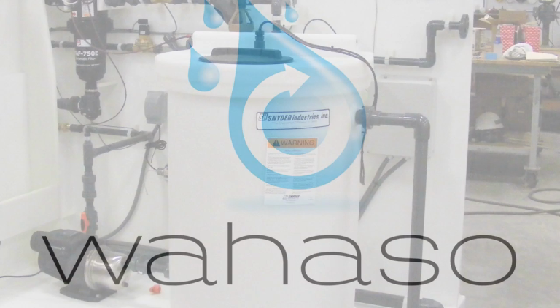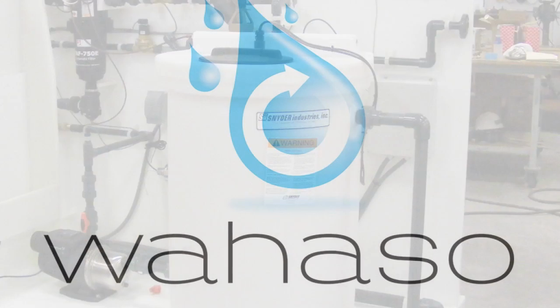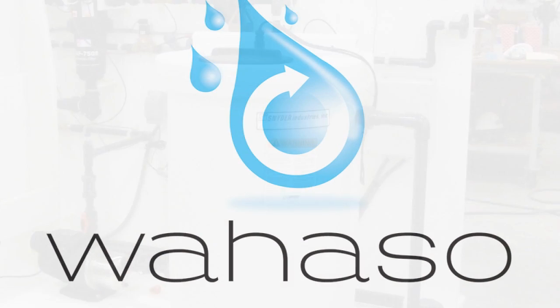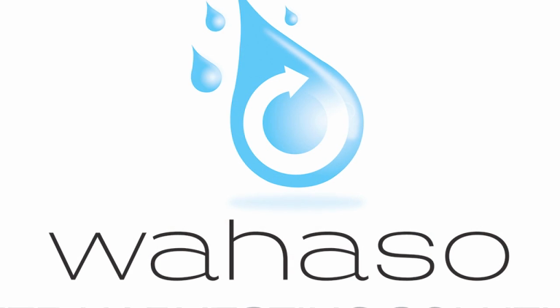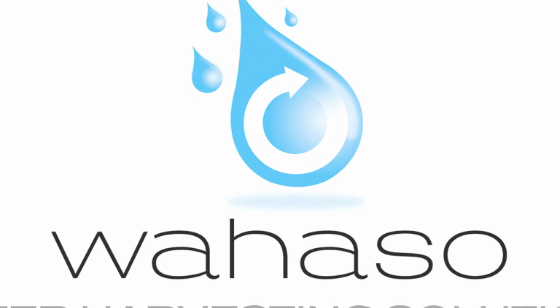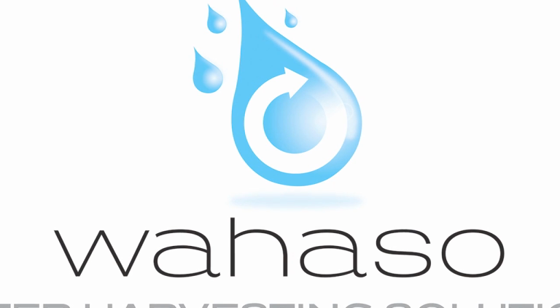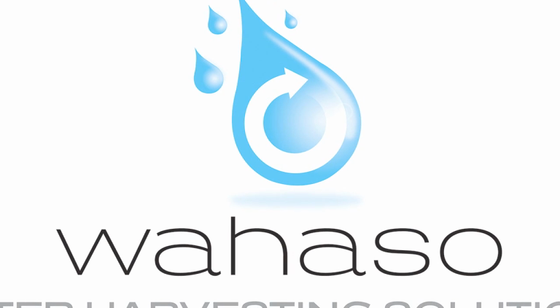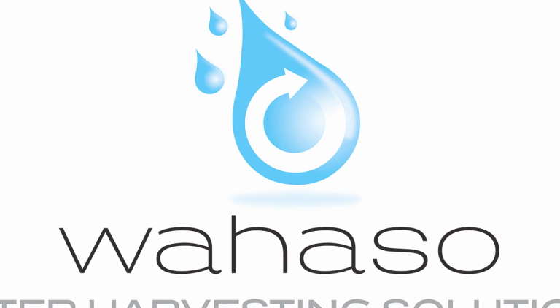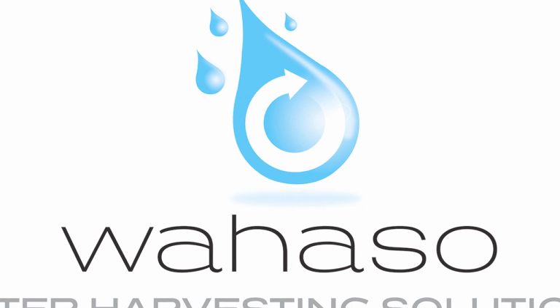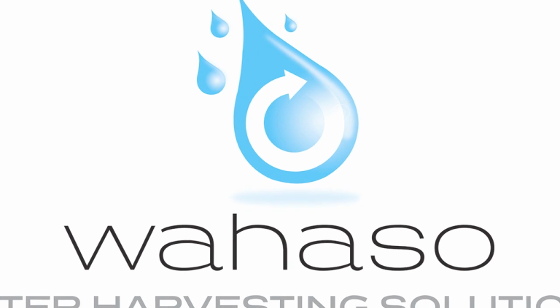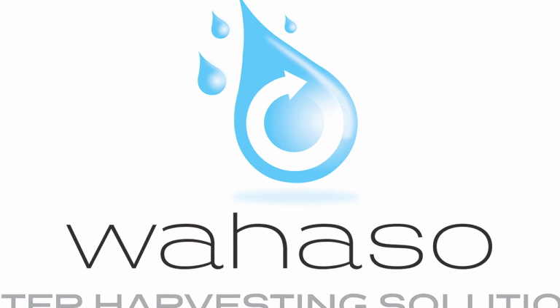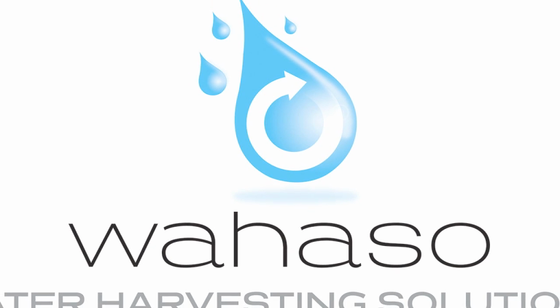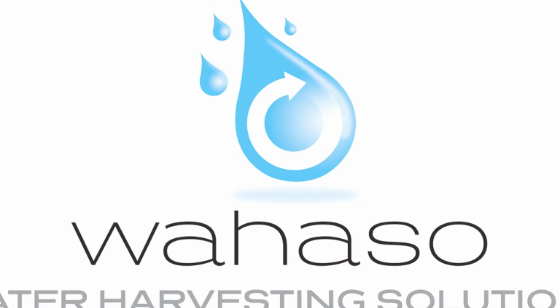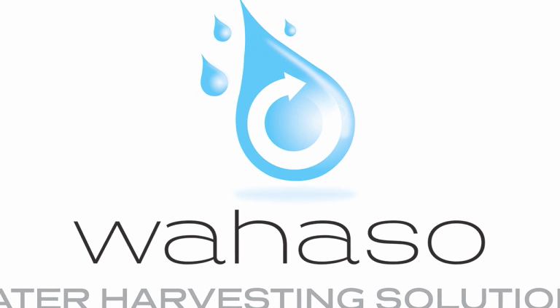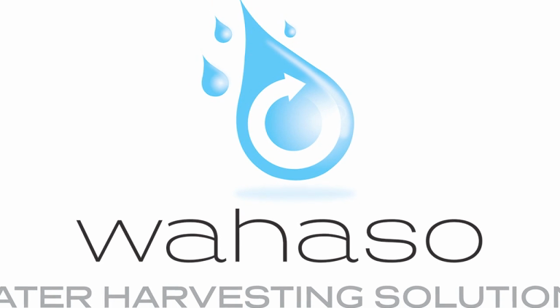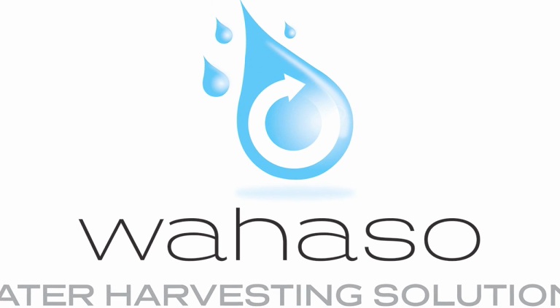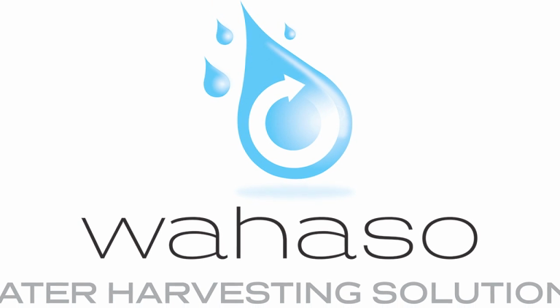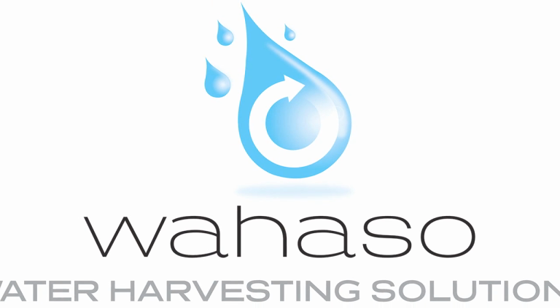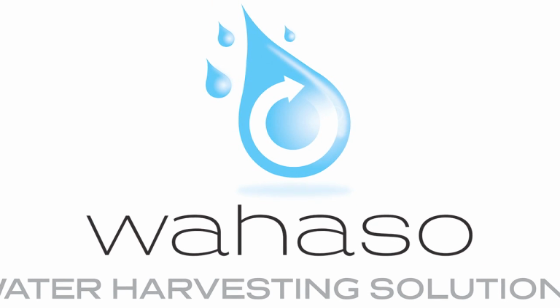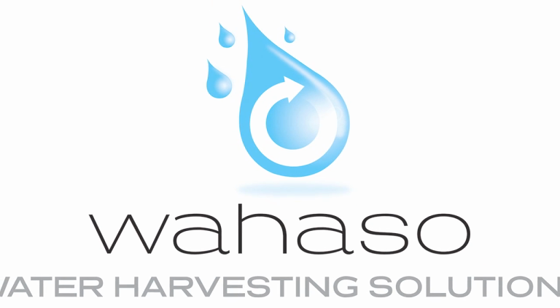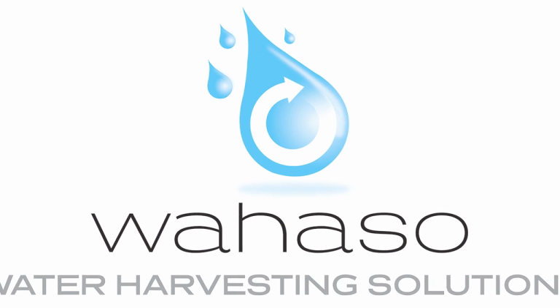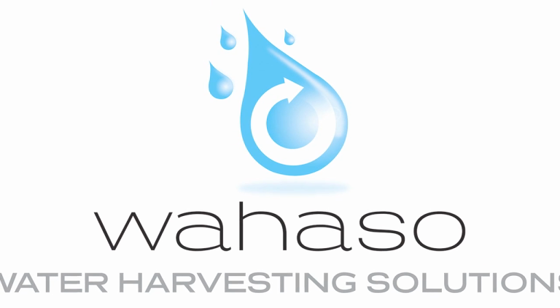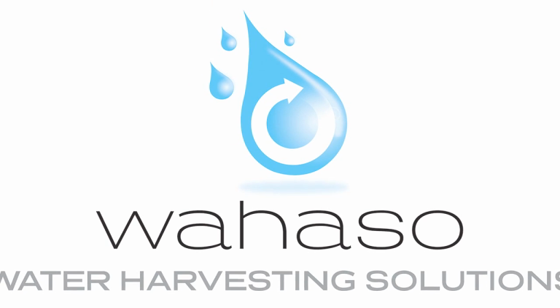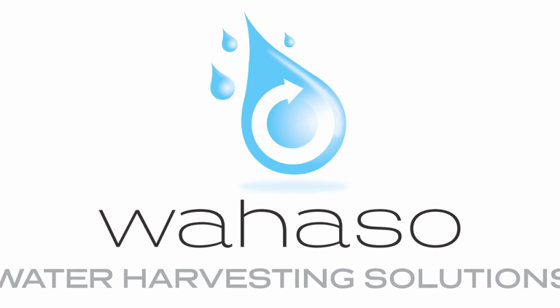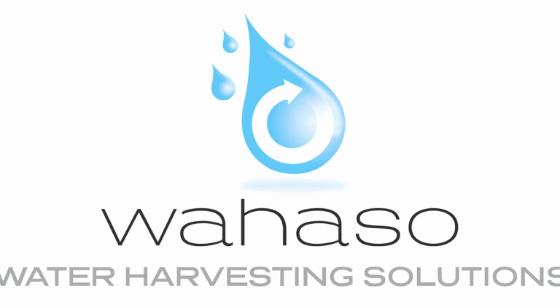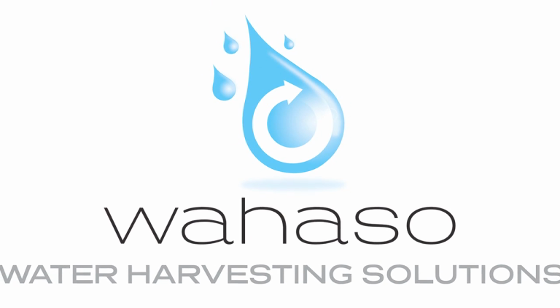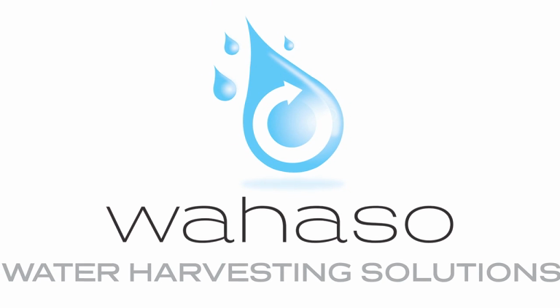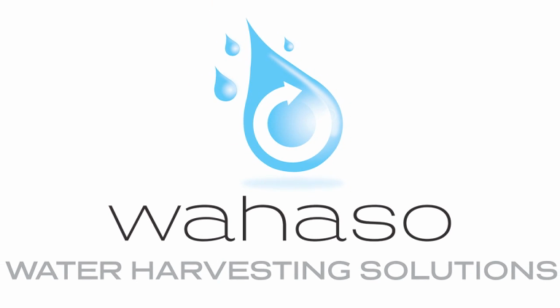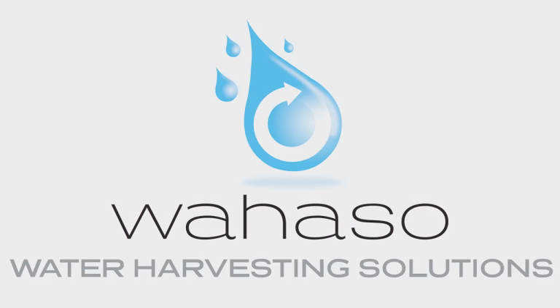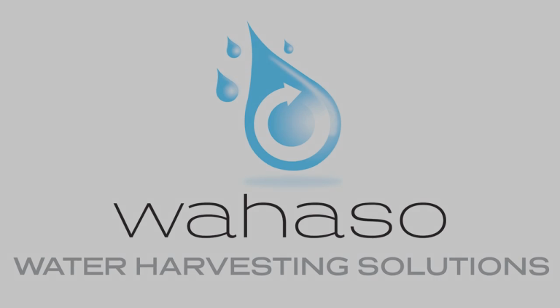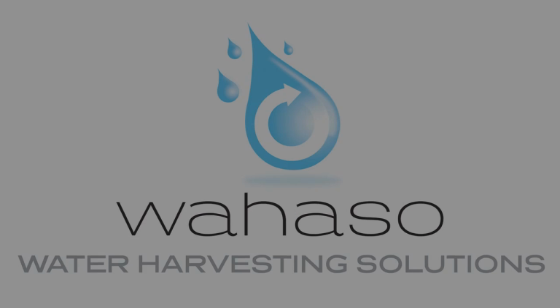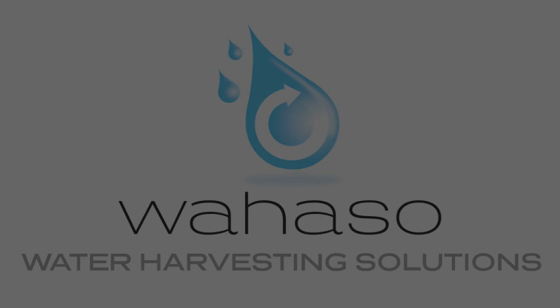Contact Wahaso today. We're ready to customize a water harvesting solution for your building.